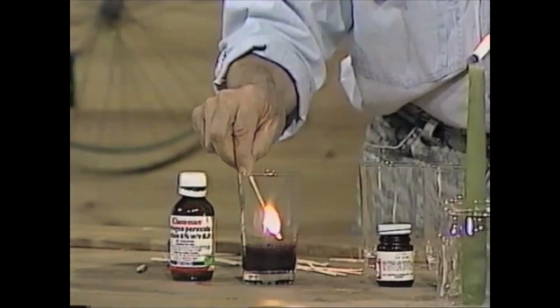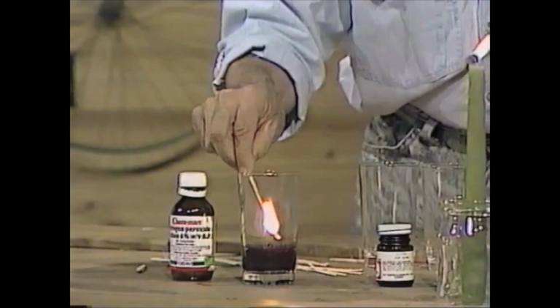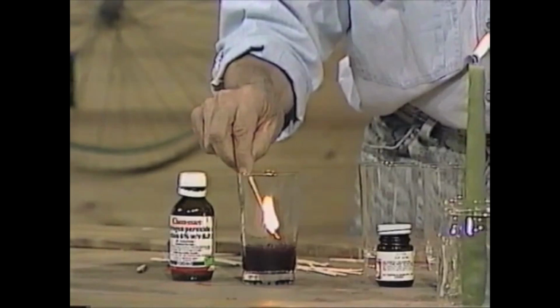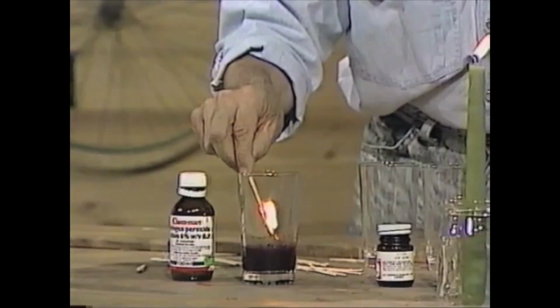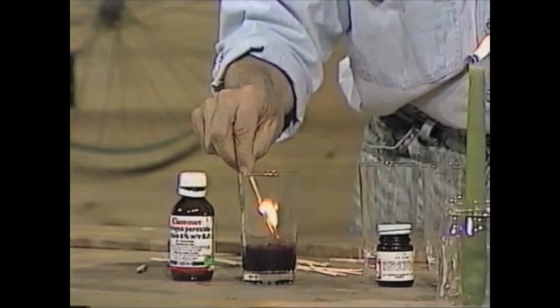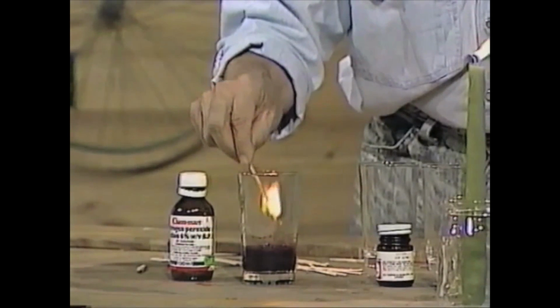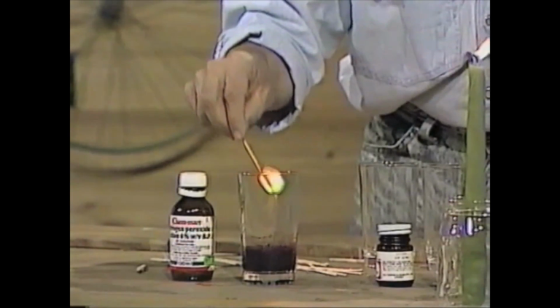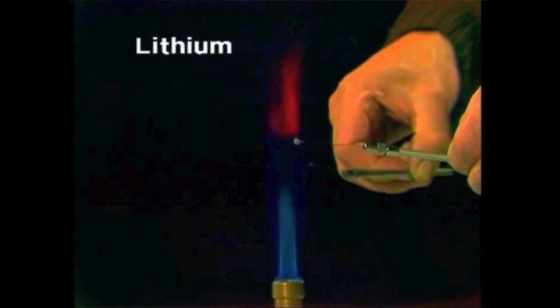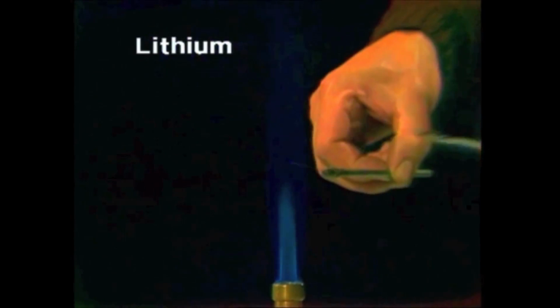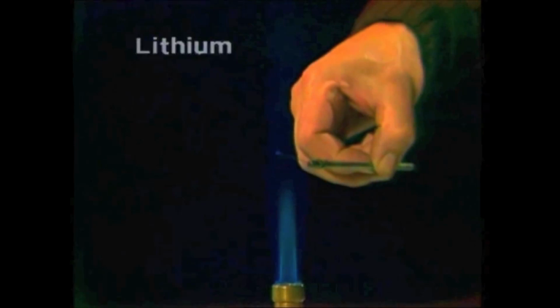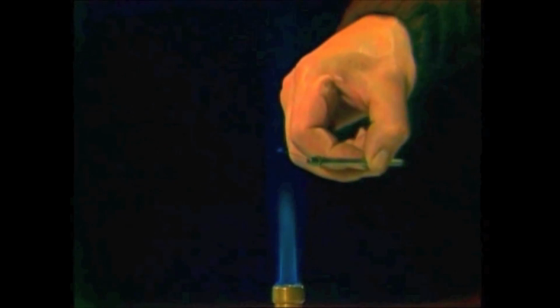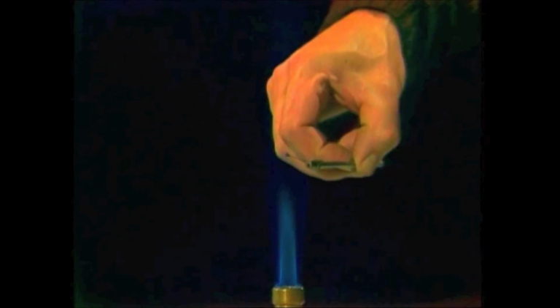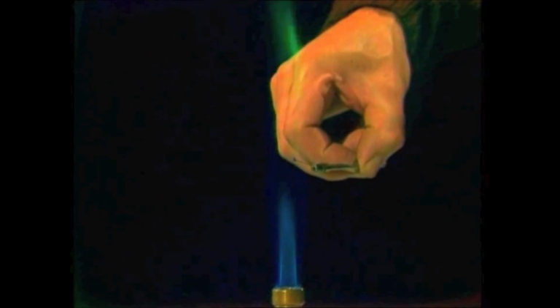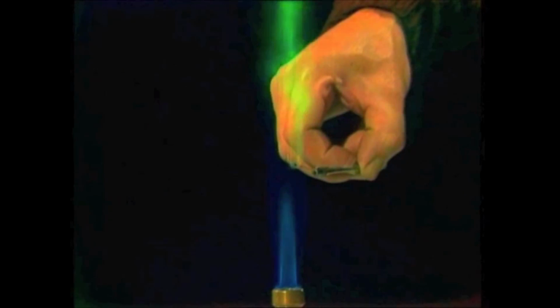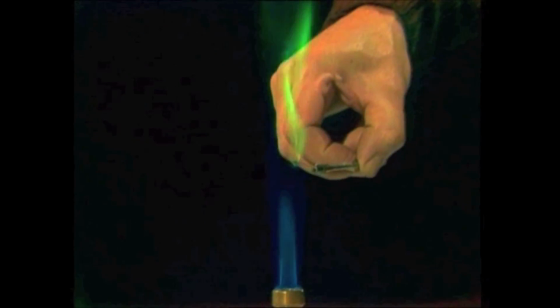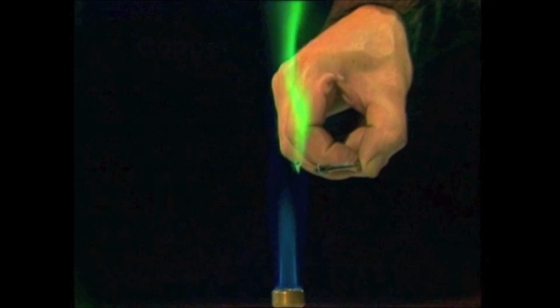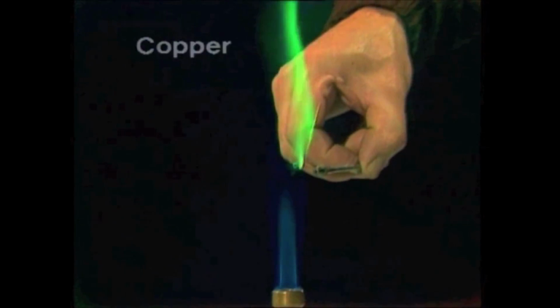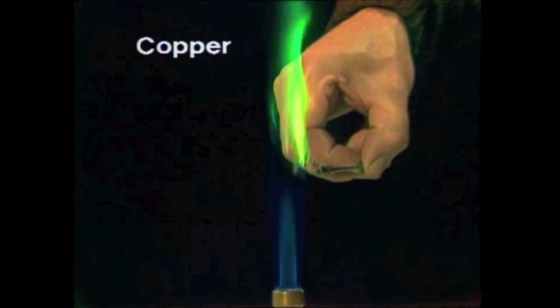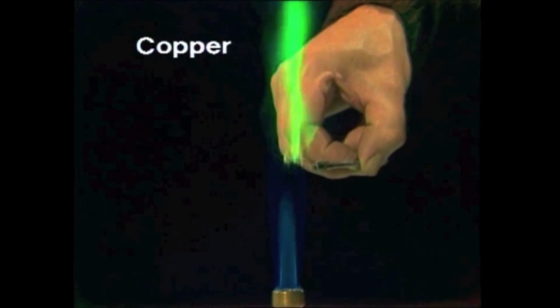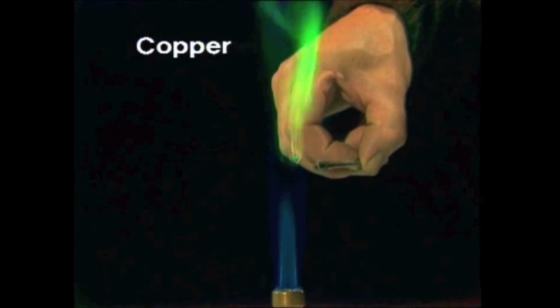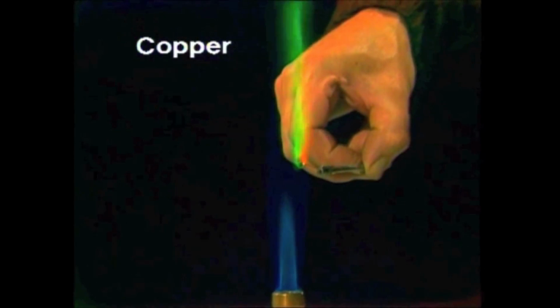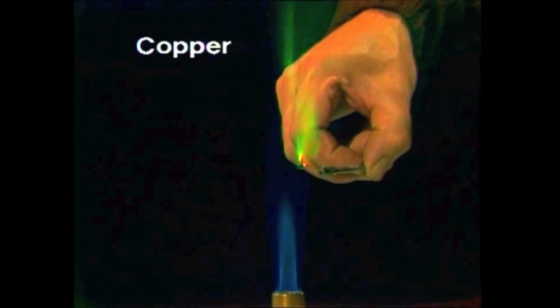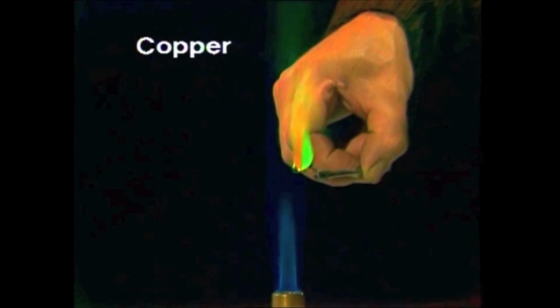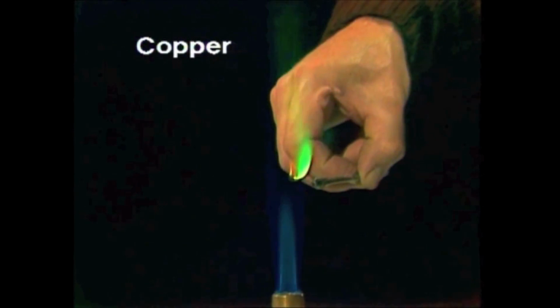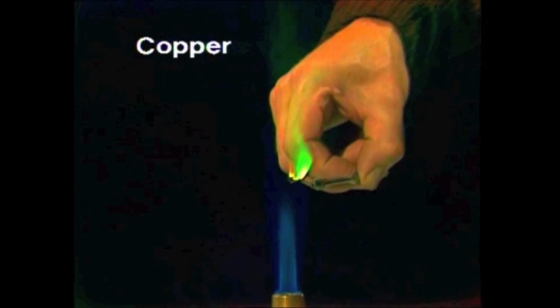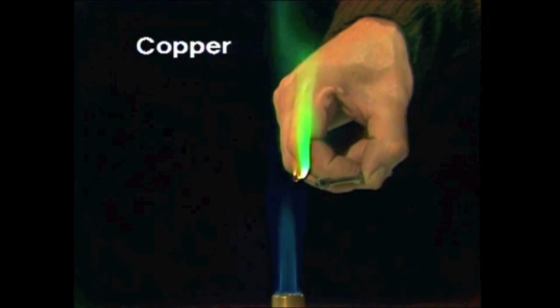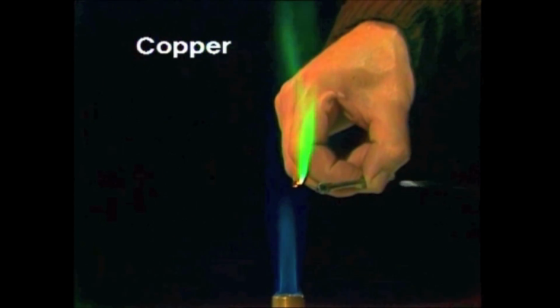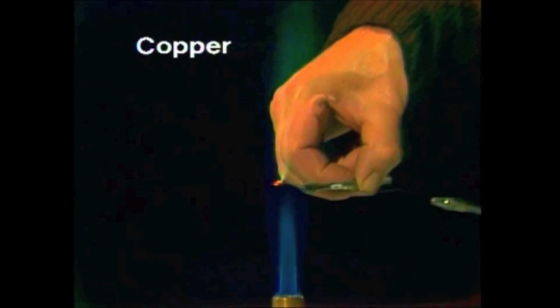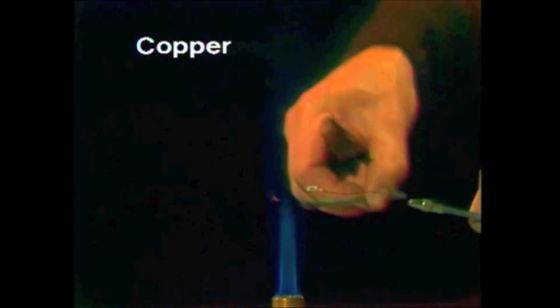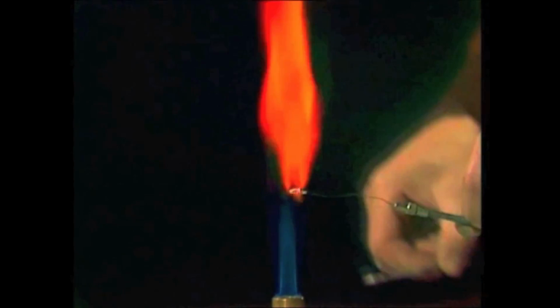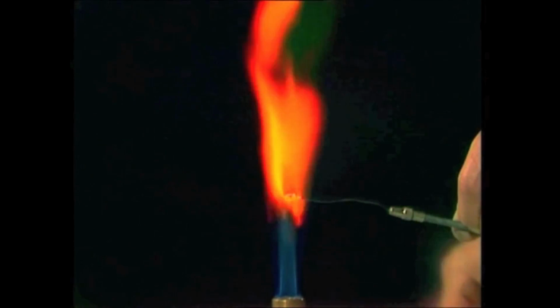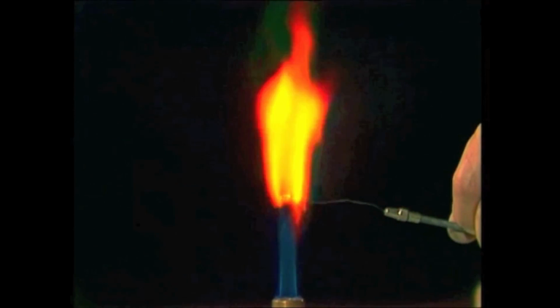And it'll do this repeatedly. Copper gives a brilliant green. Sodium, a yellow orange.